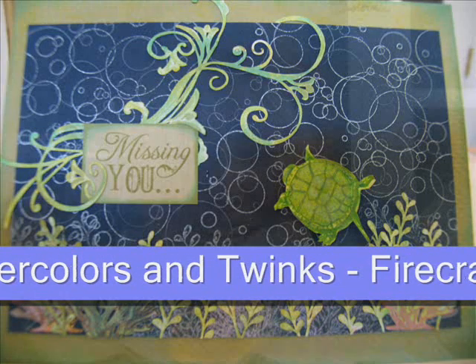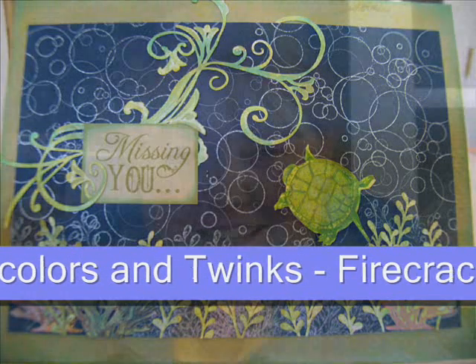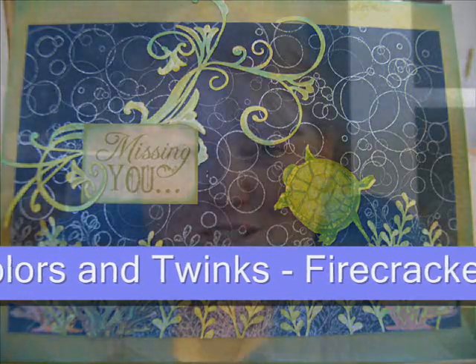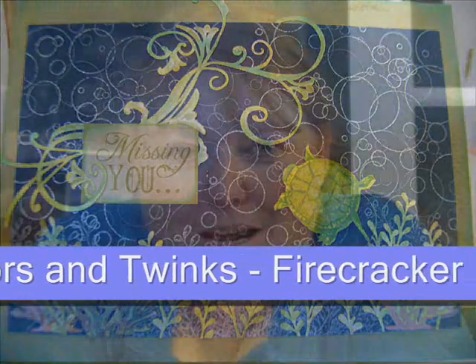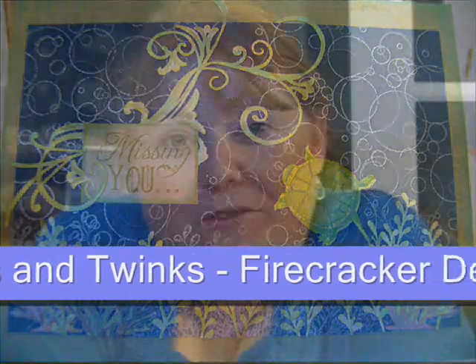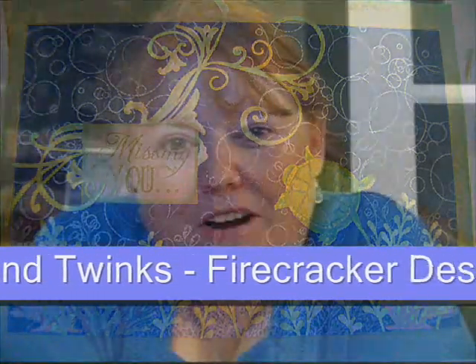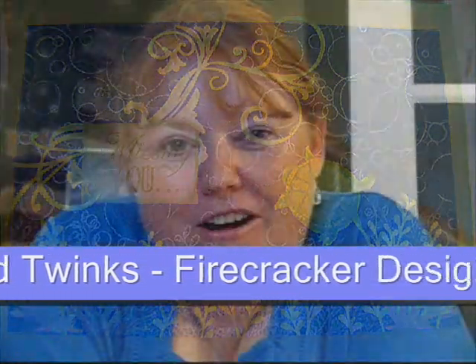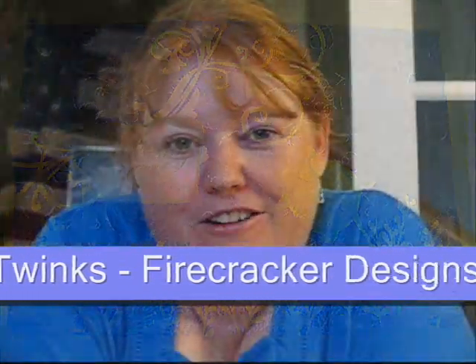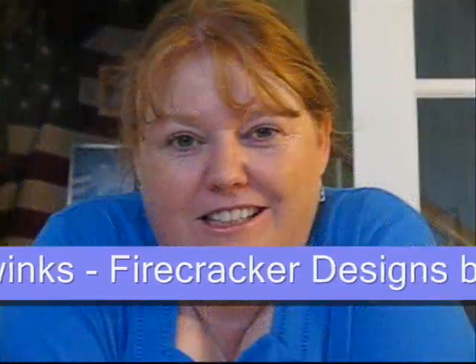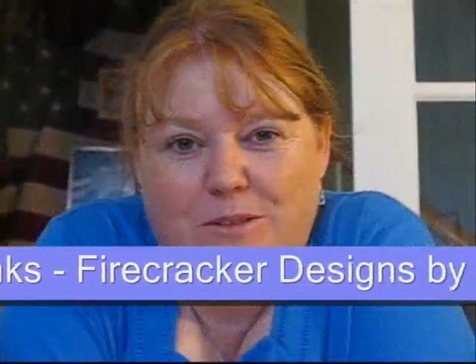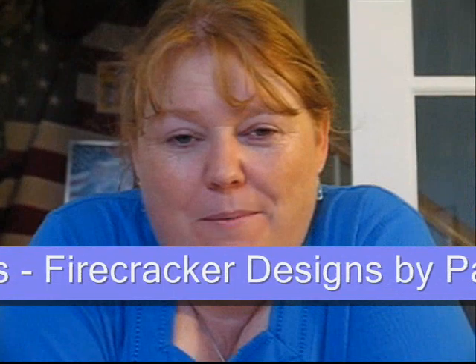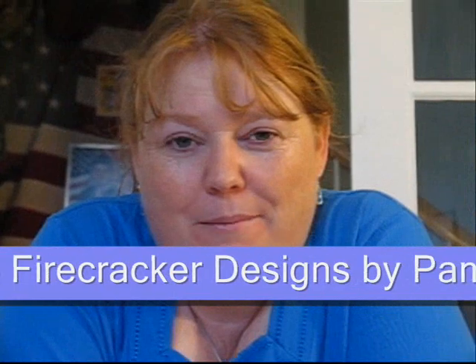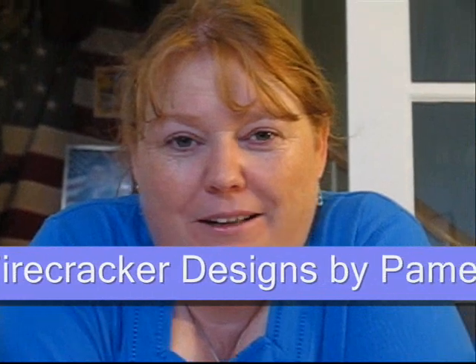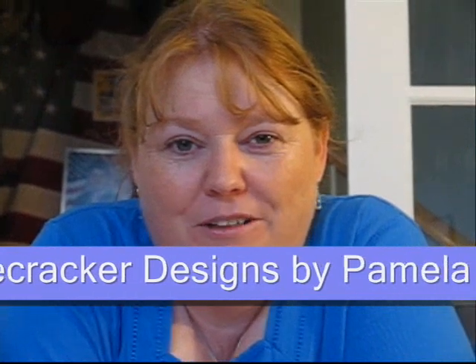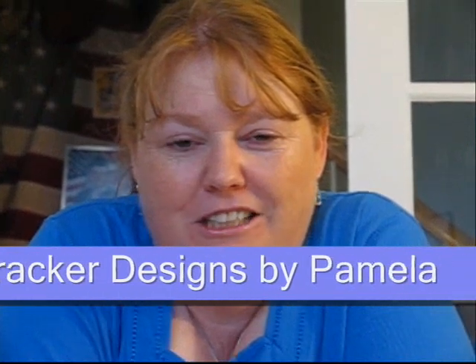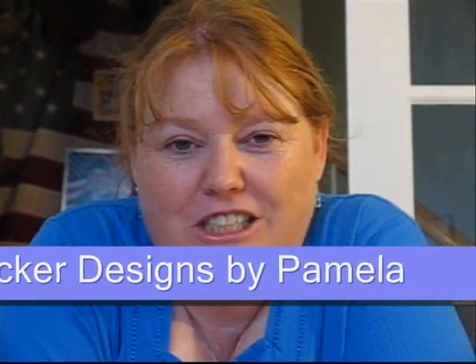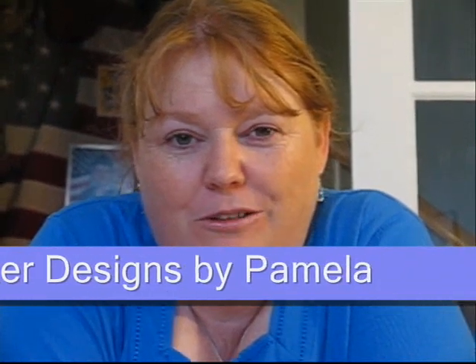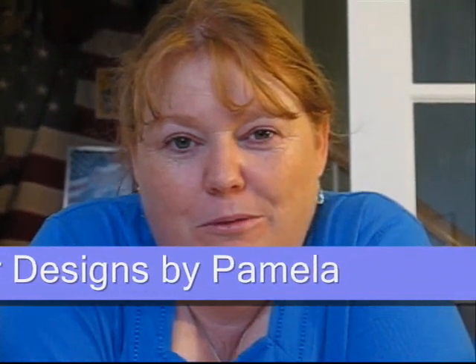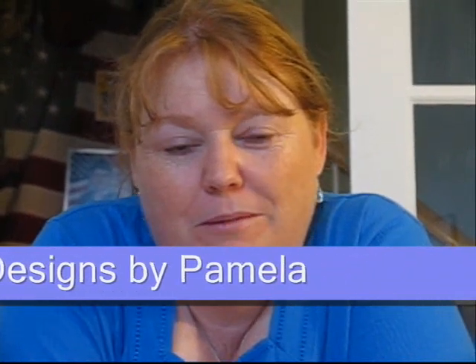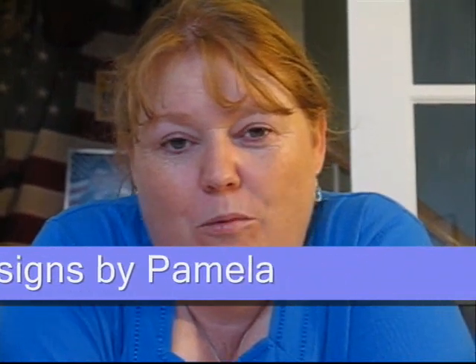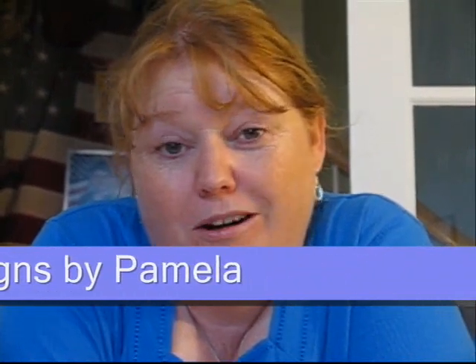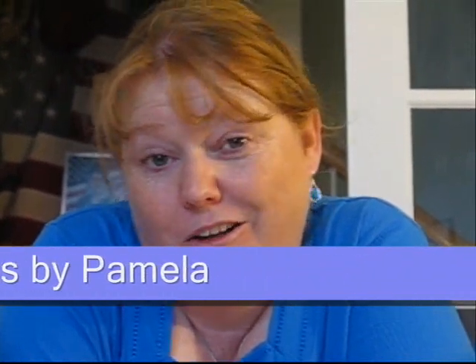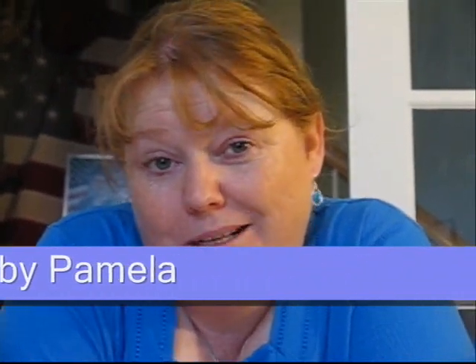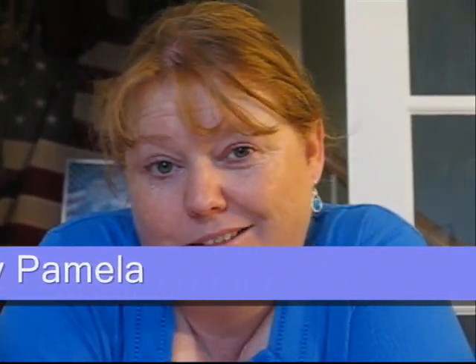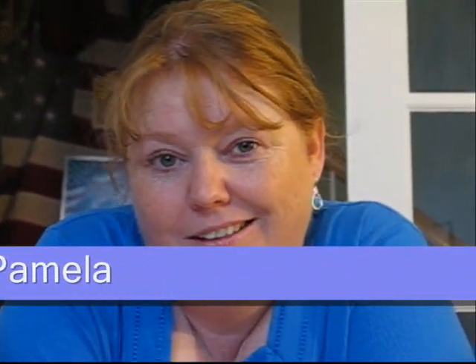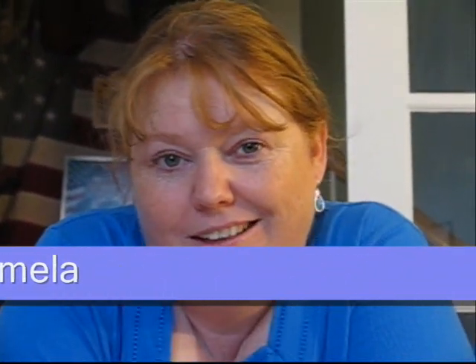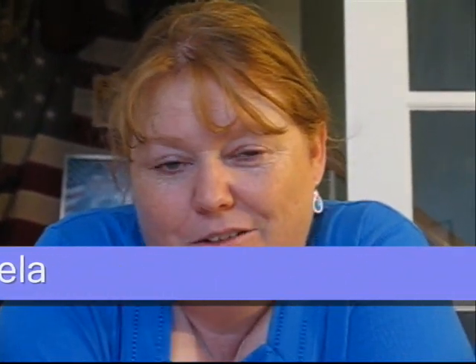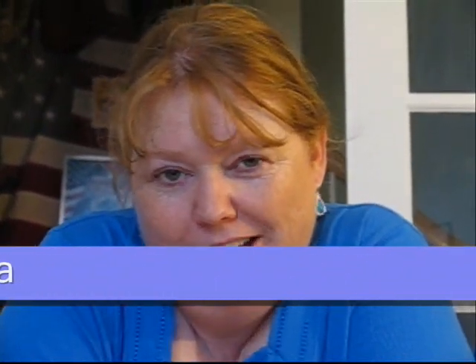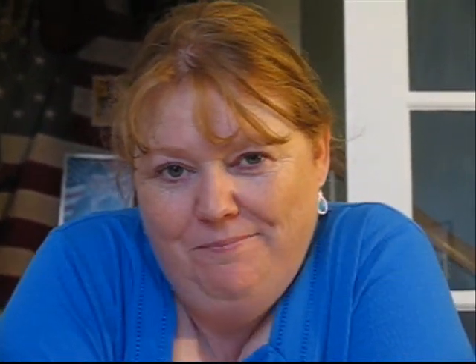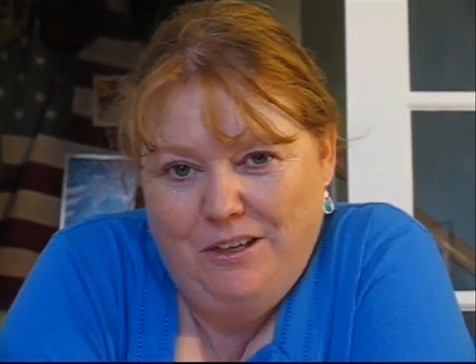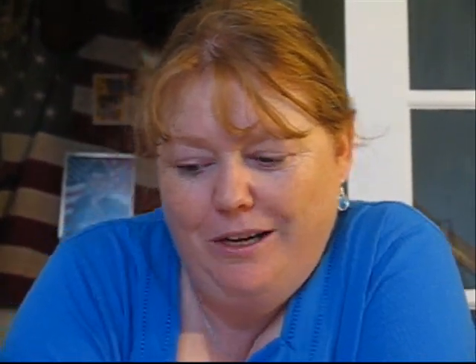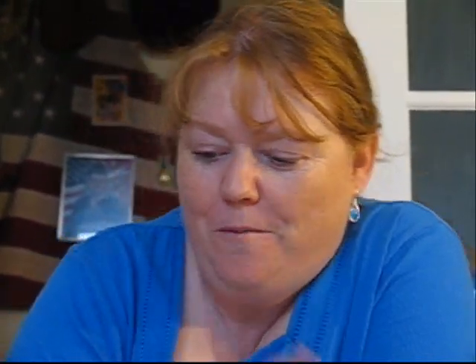Hi, this is Pam from Firecracker Designs by Pamela, here to teach you a little bit about watercolor pencil. Ready? Here we go.